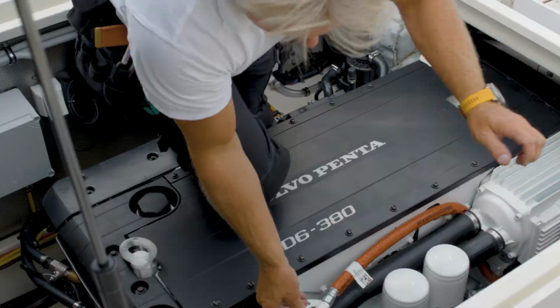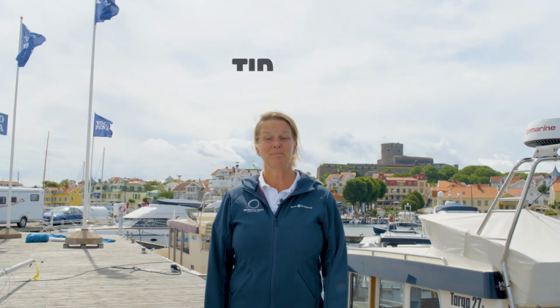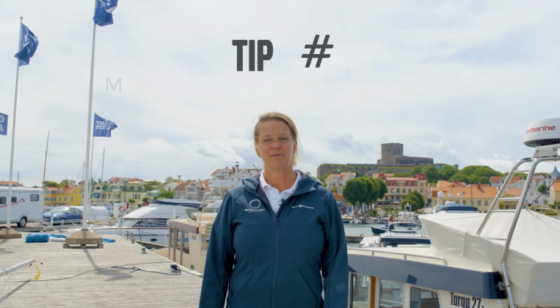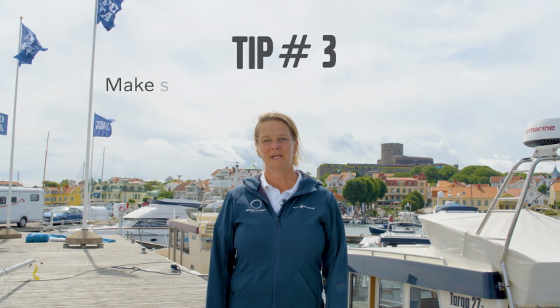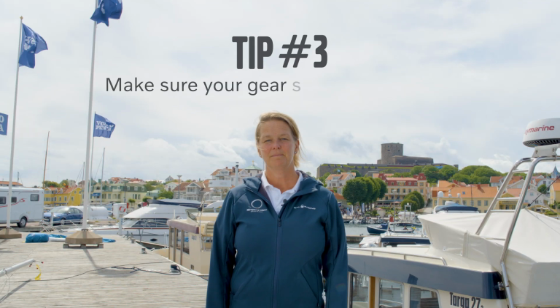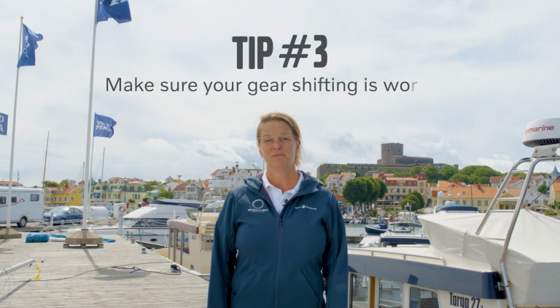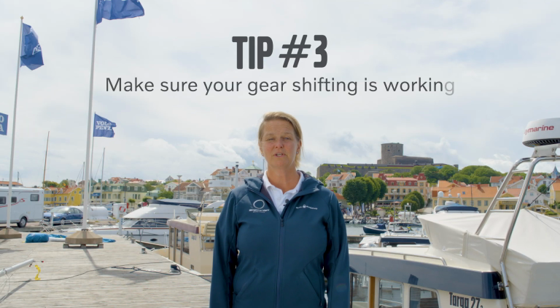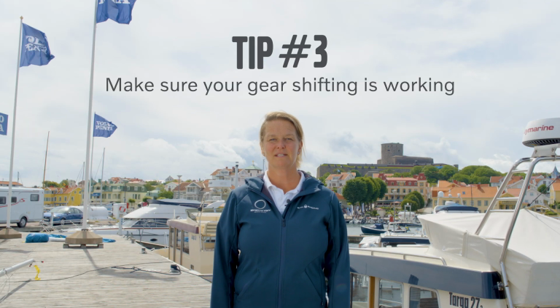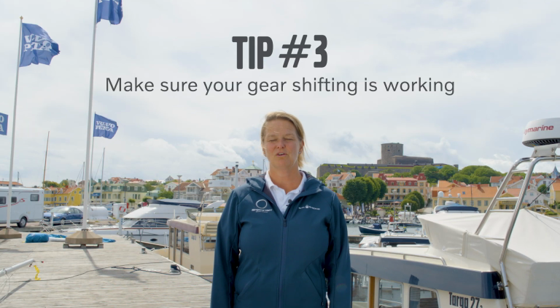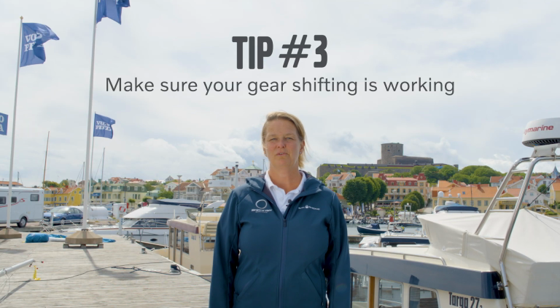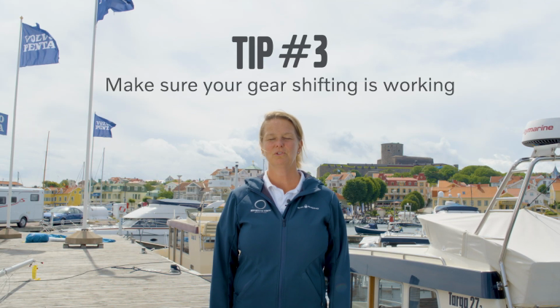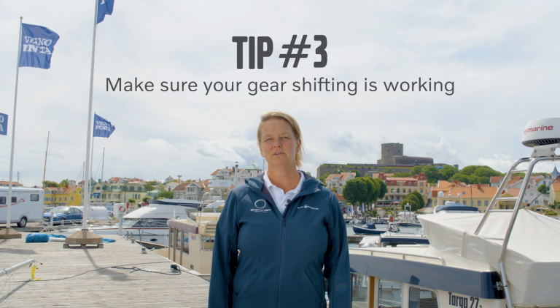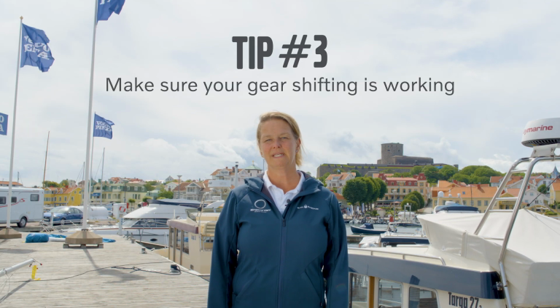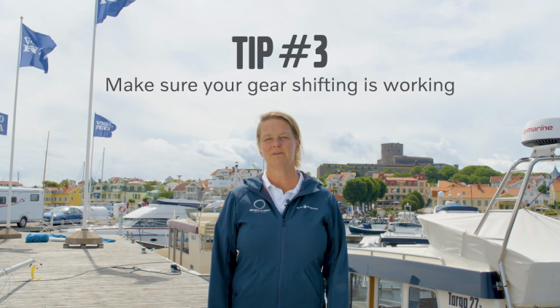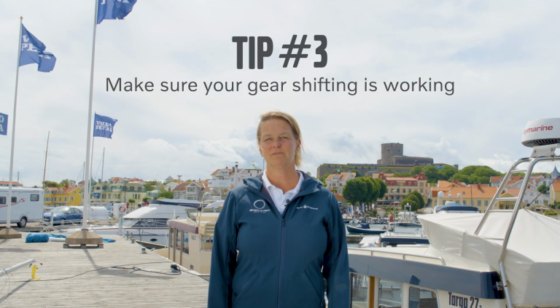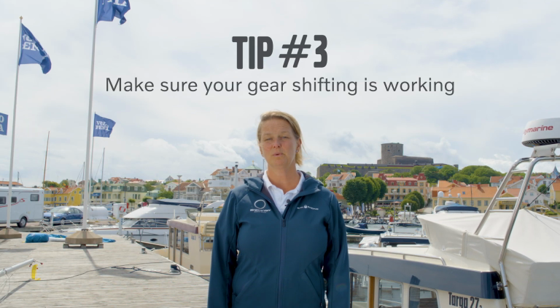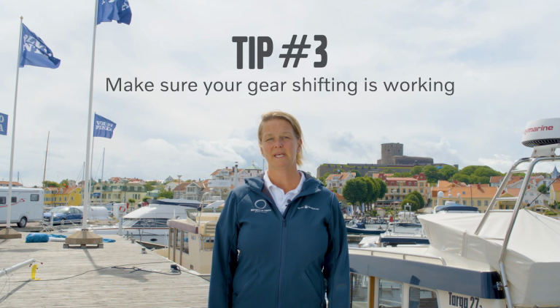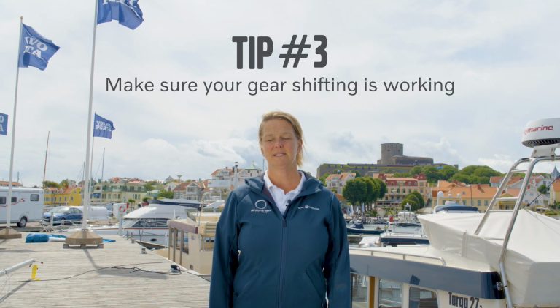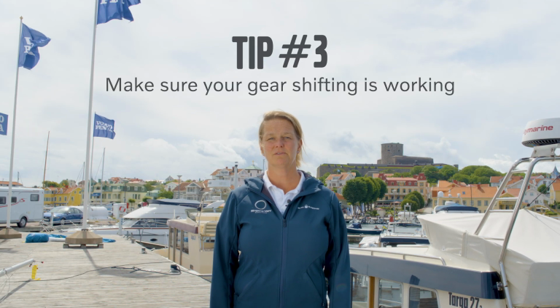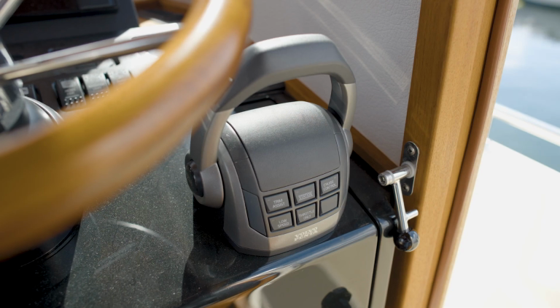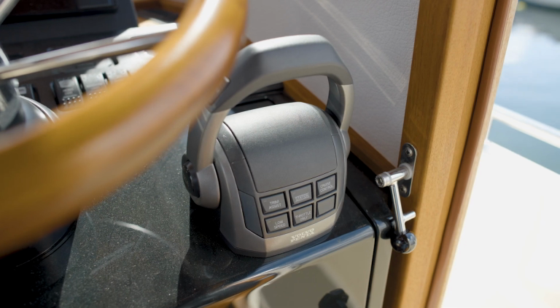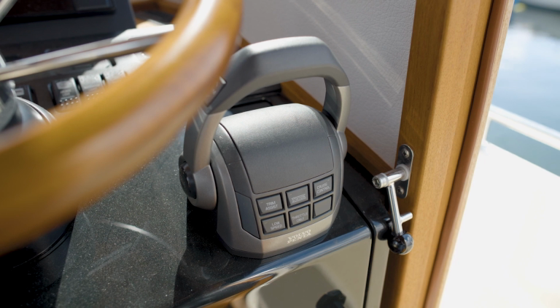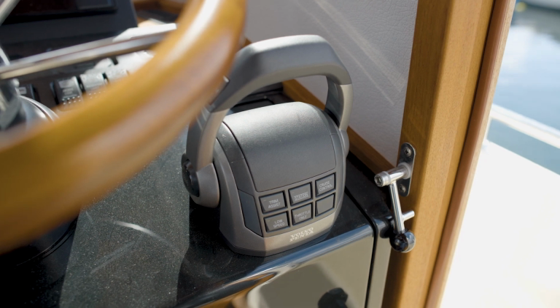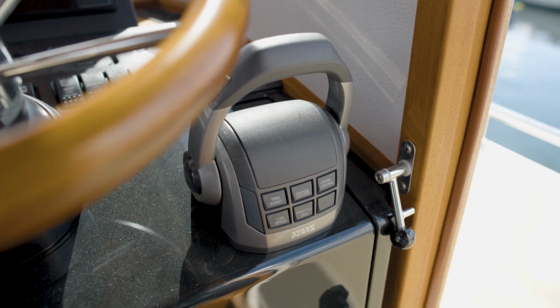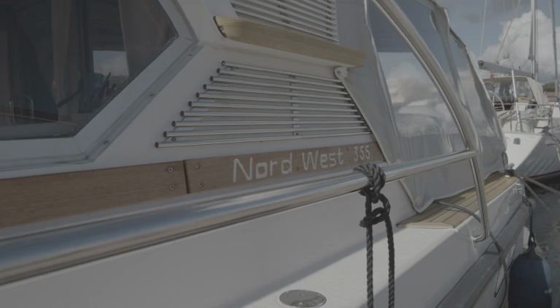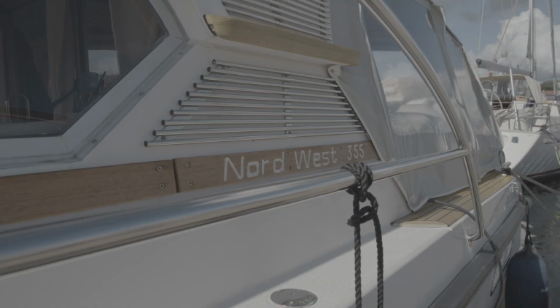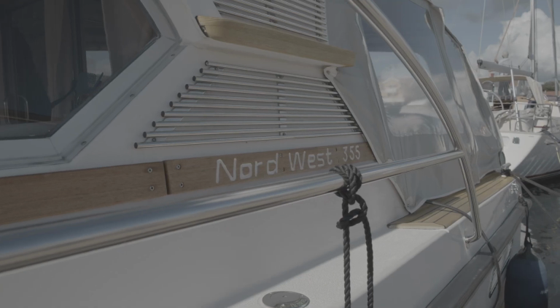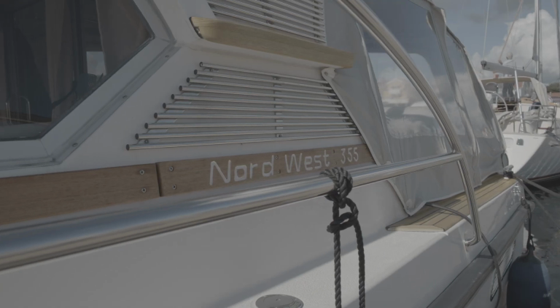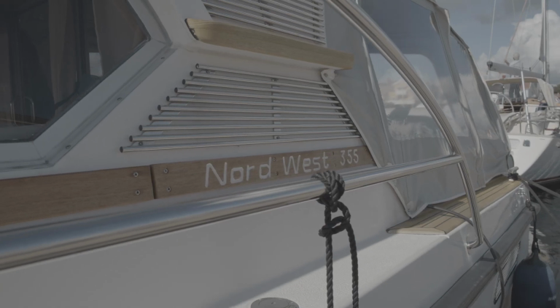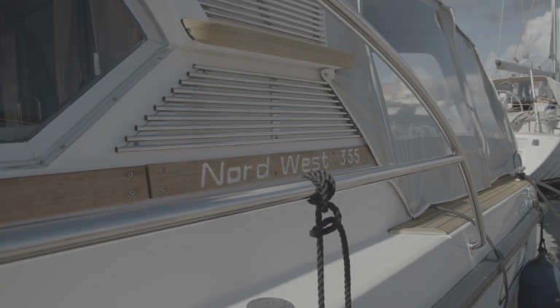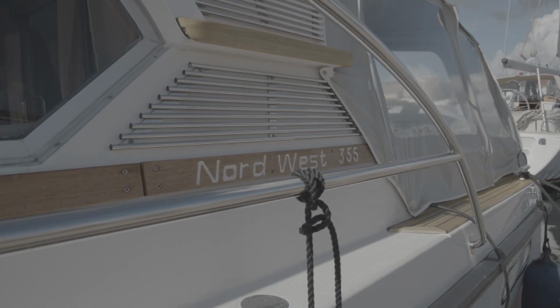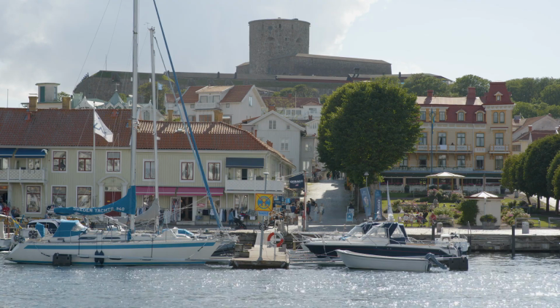Tip number three: before you cast off, put your gear in forward and in reverse to make sure that your gear shifting is working properly.